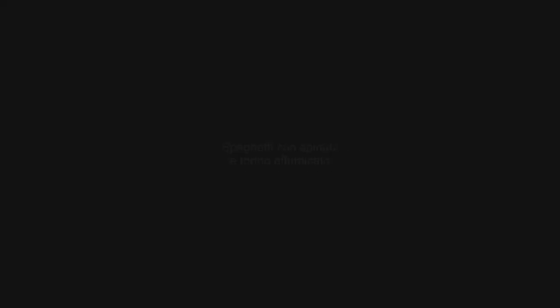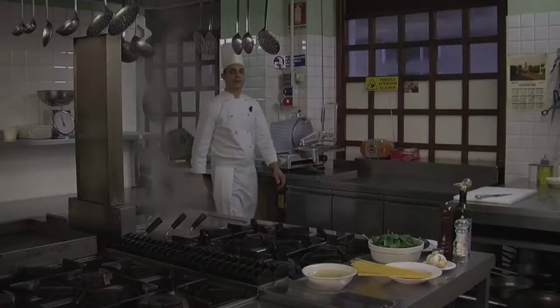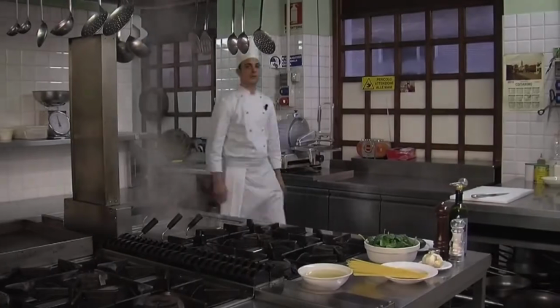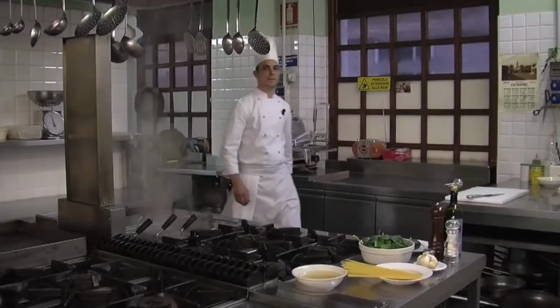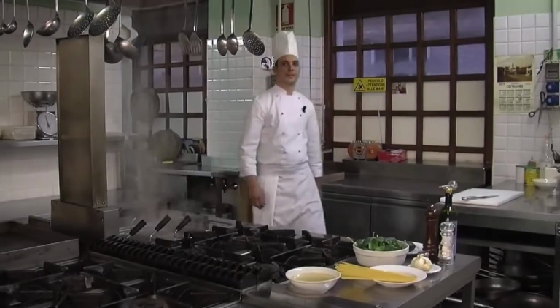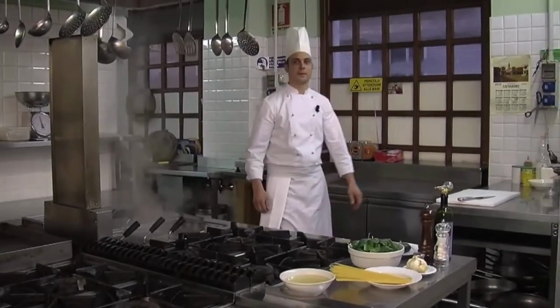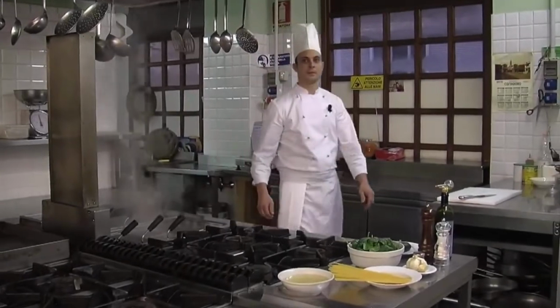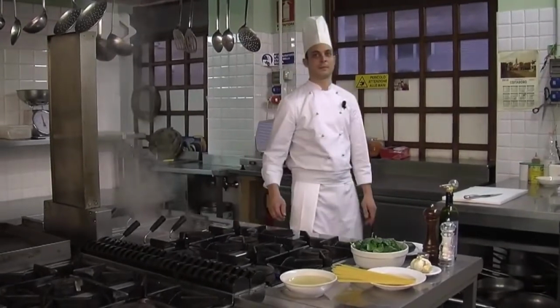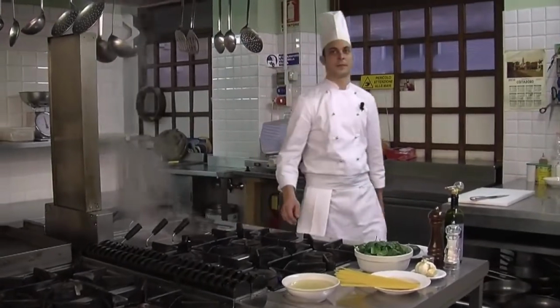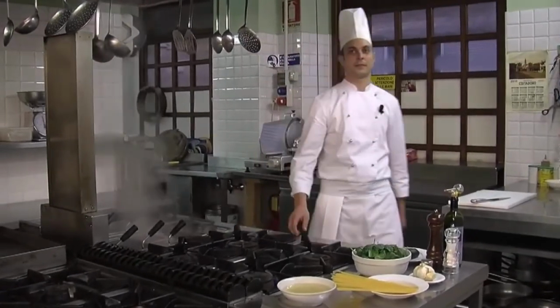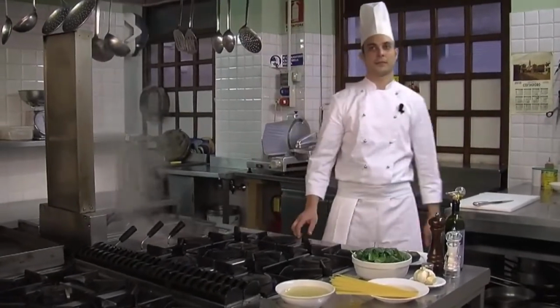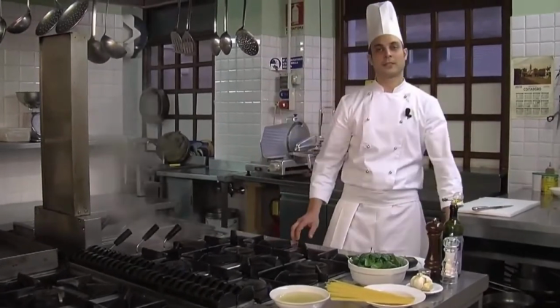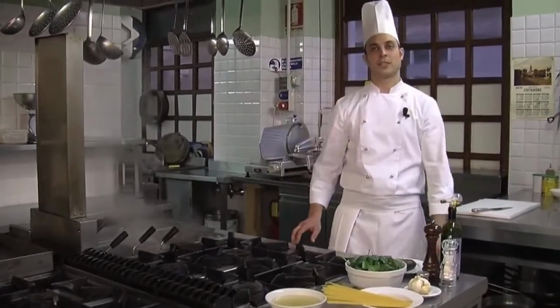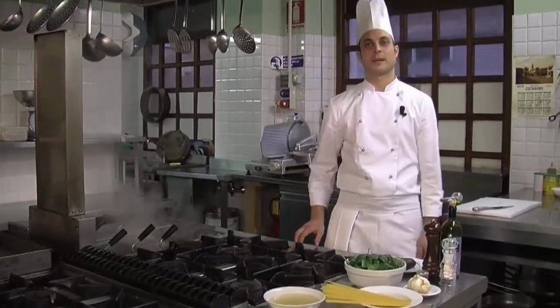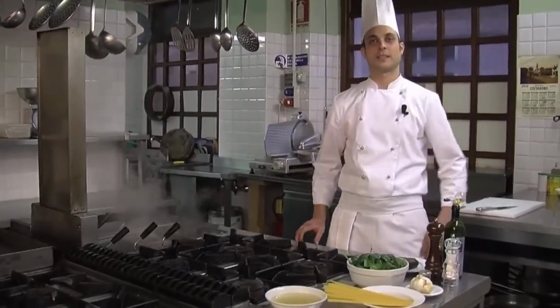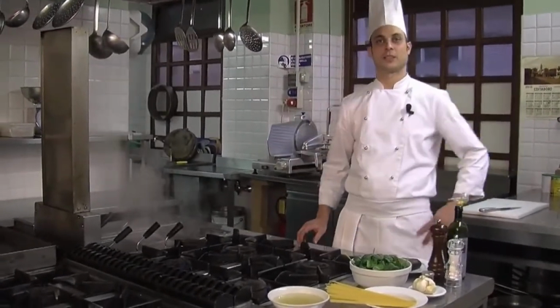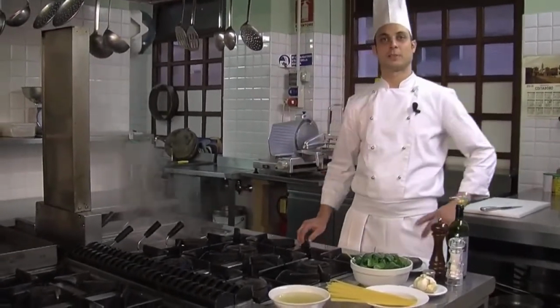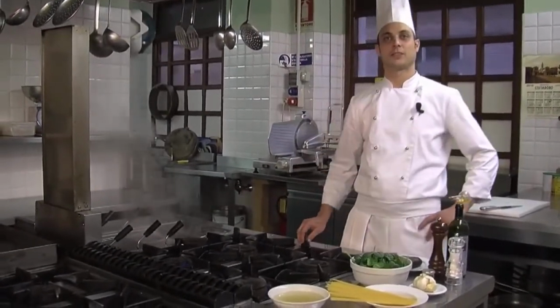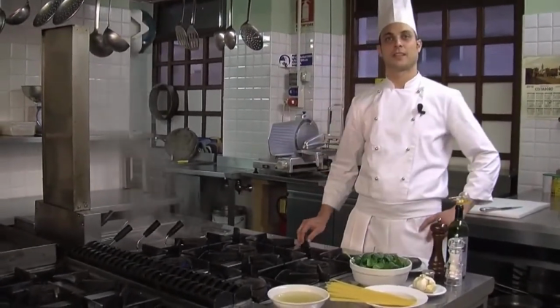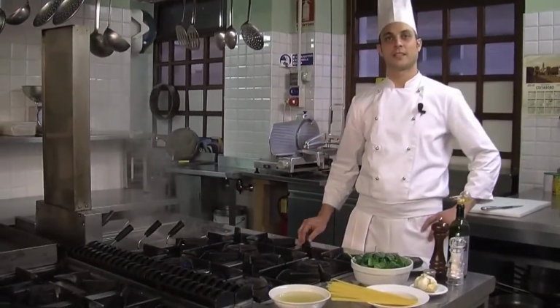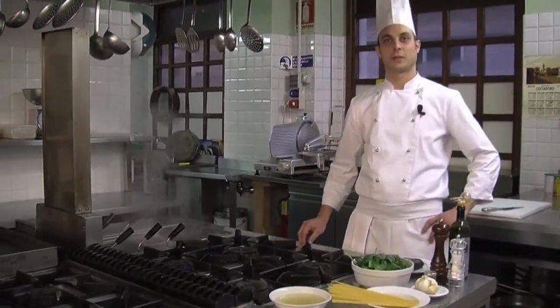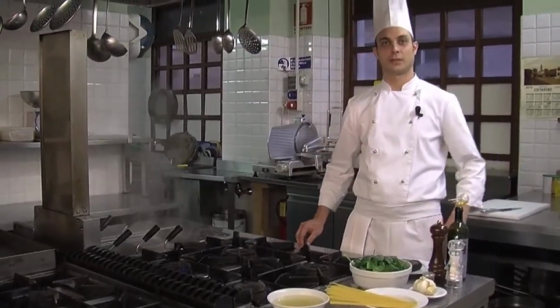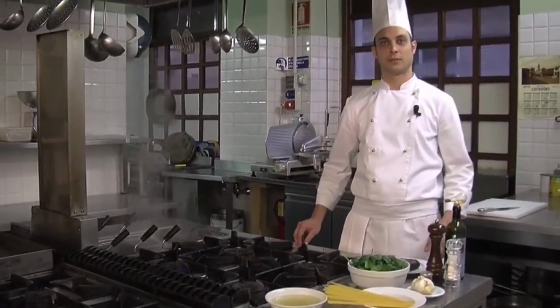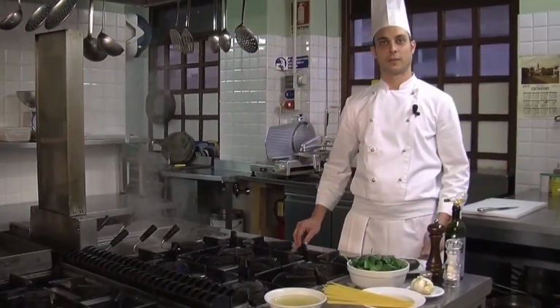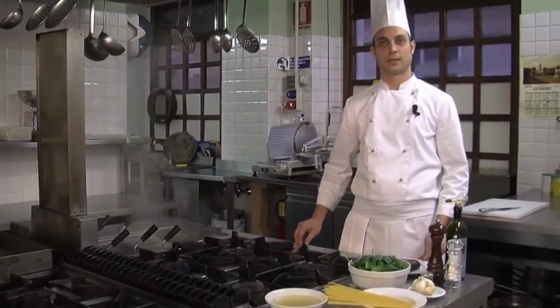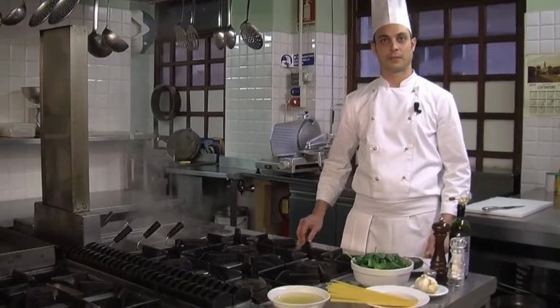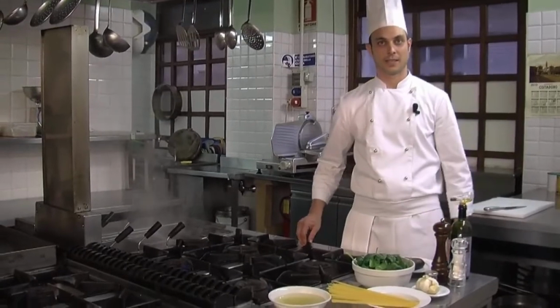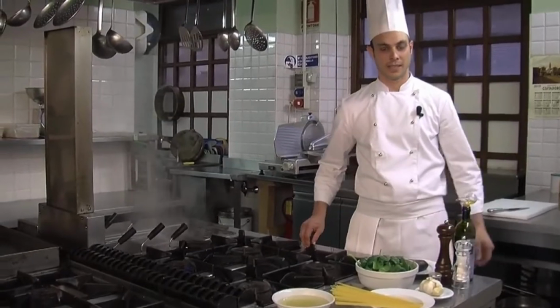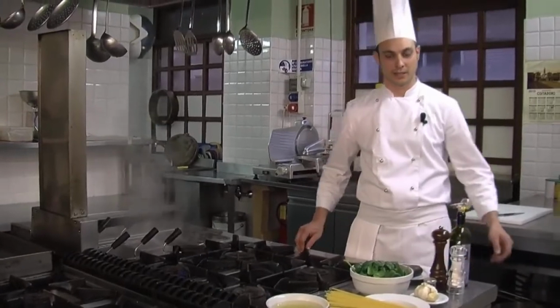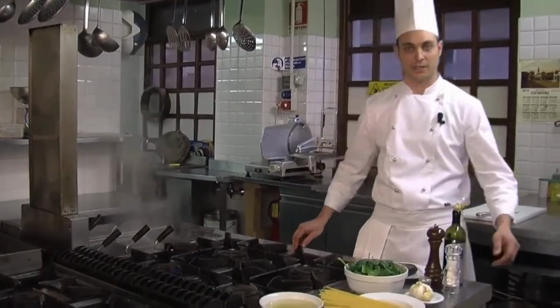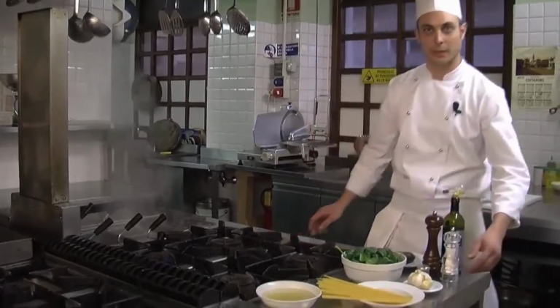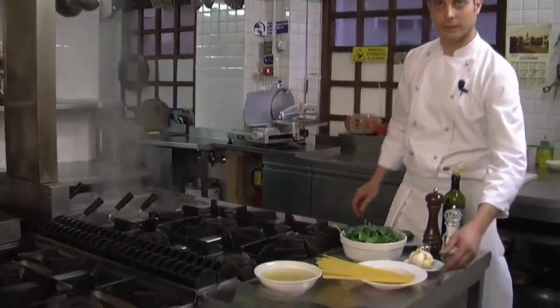Allora, oggi prepareremo un primo piatto. Il piatto è spaghetti con spinaci freschi e cuore di tonno affumicato. E gli ingredienti sono i seguenti.